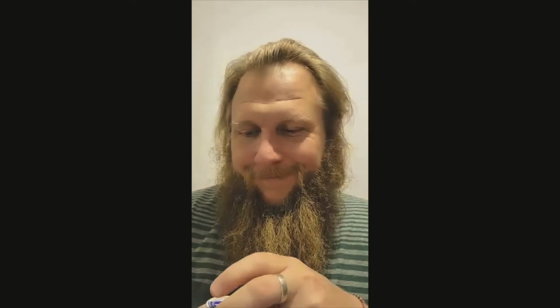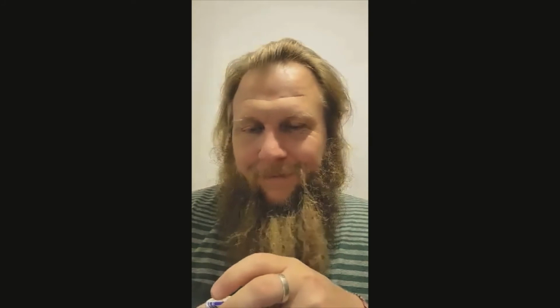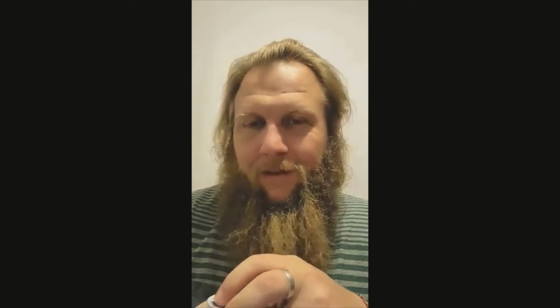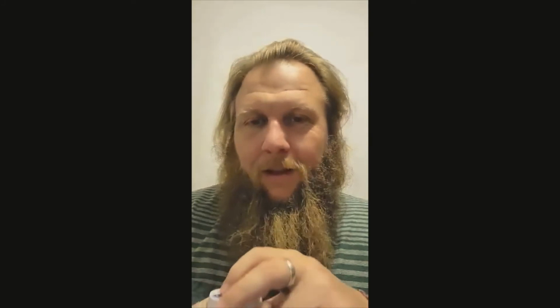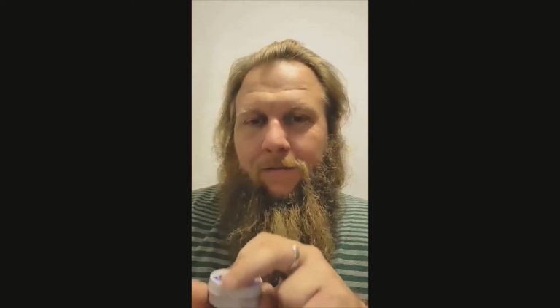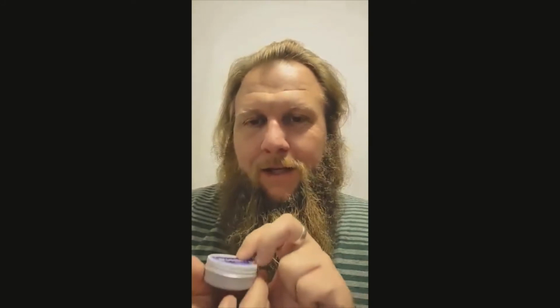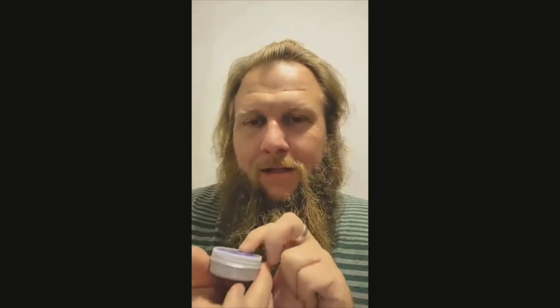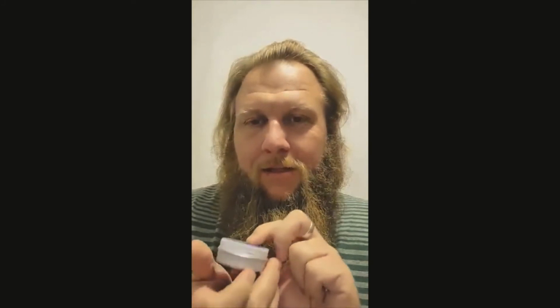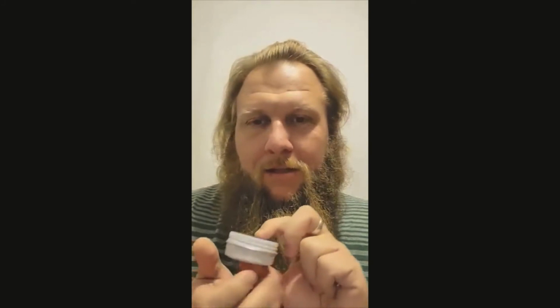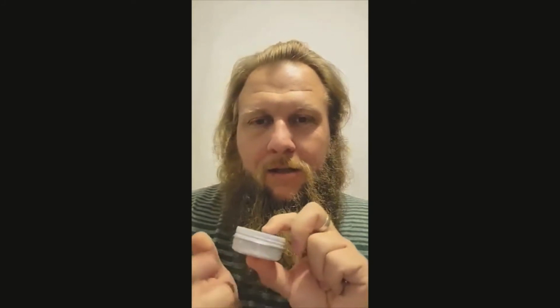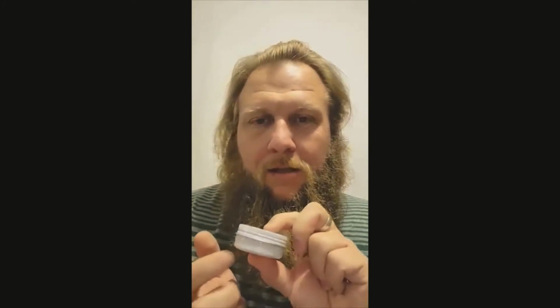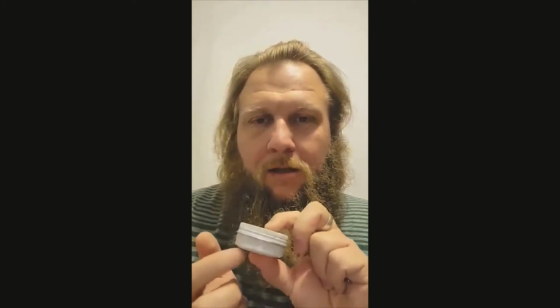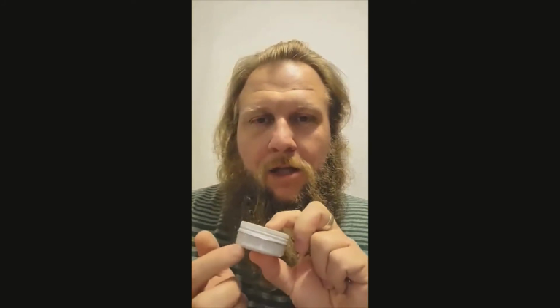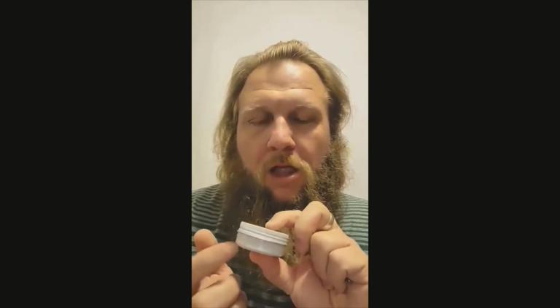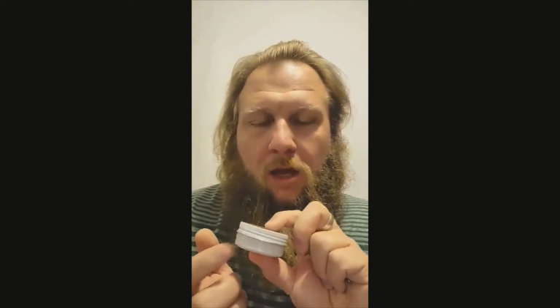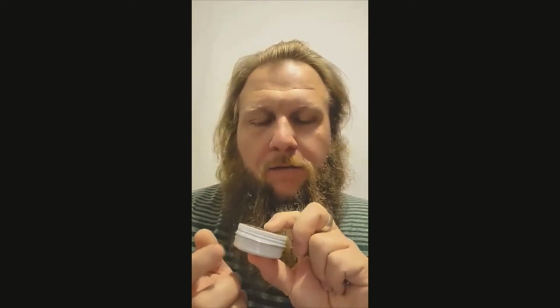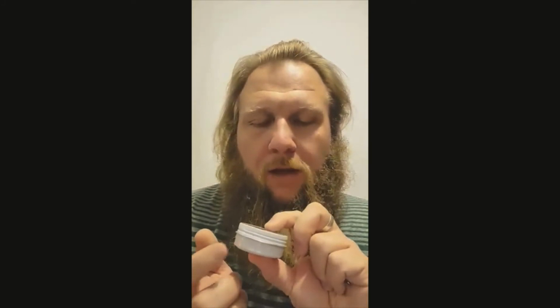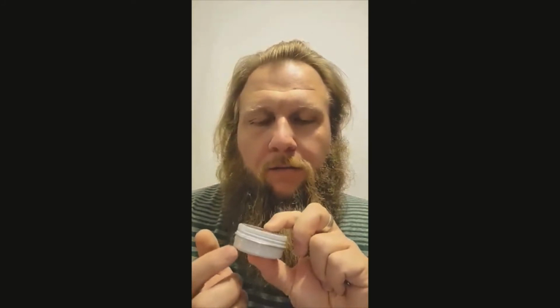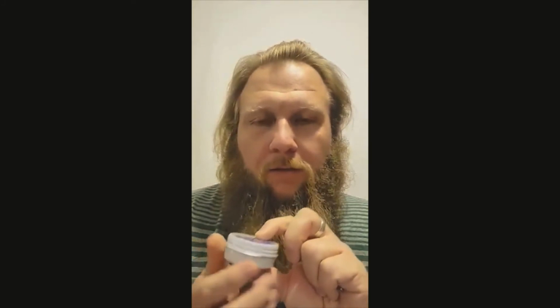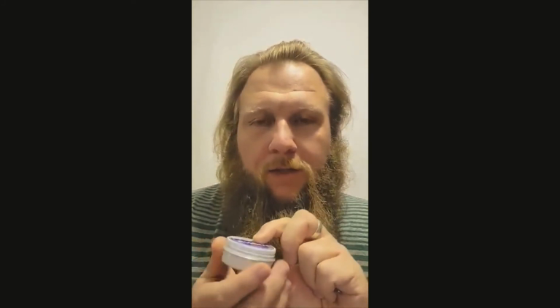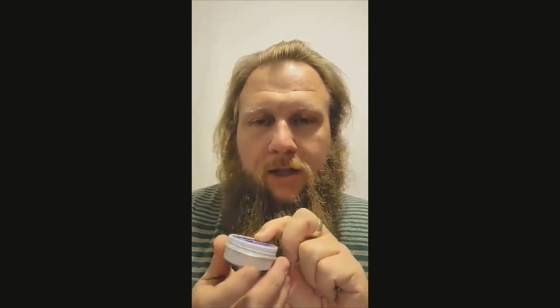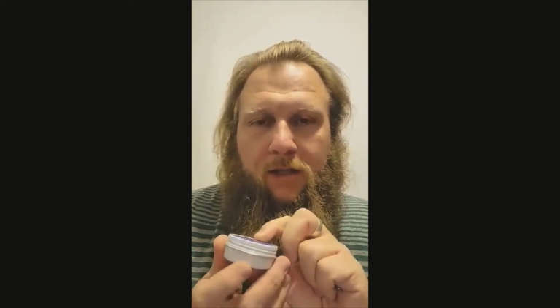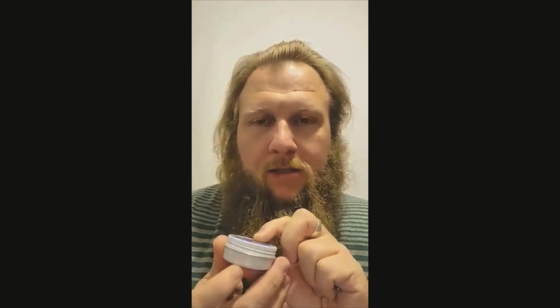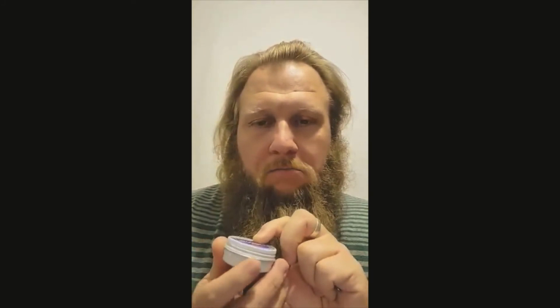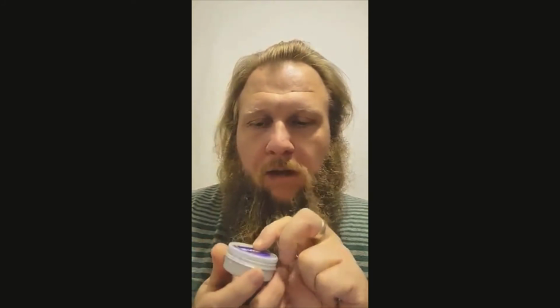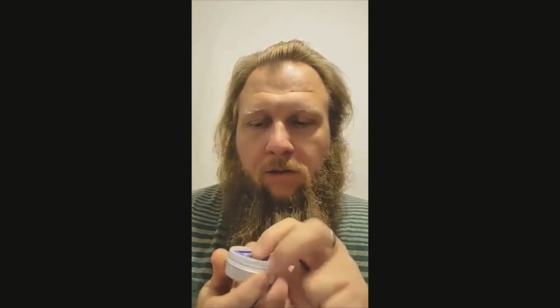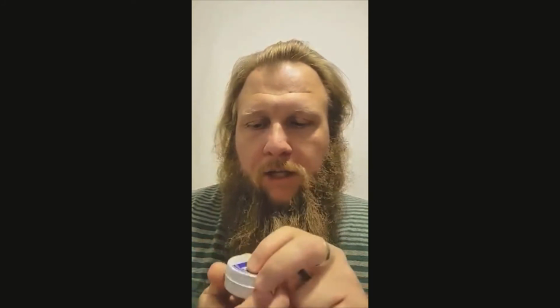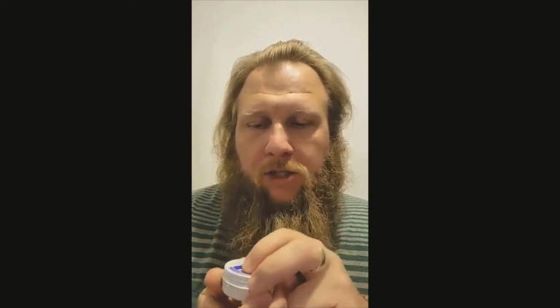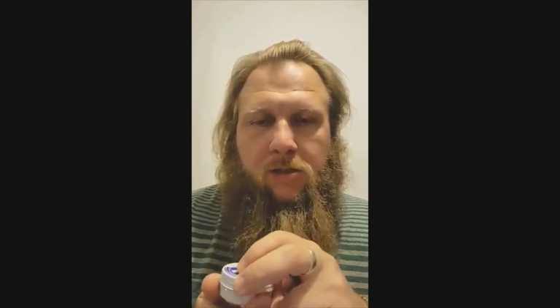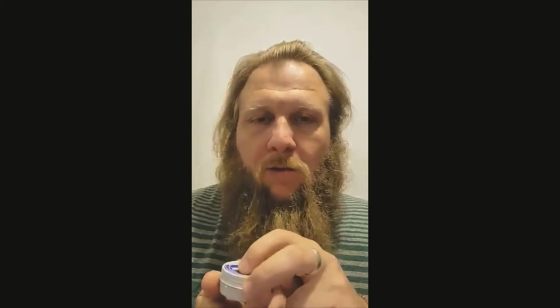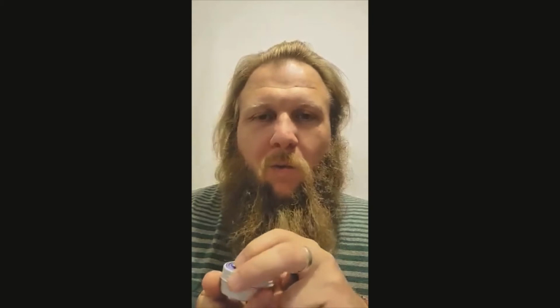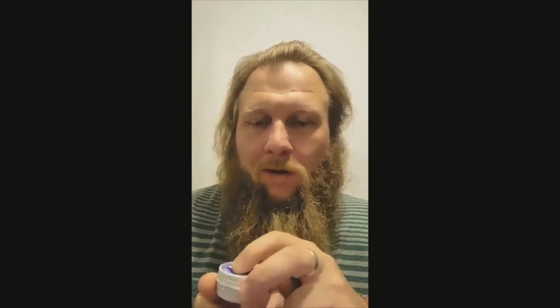Love the tins. Love, love, love these tins. Beveled edges. Wonderful.